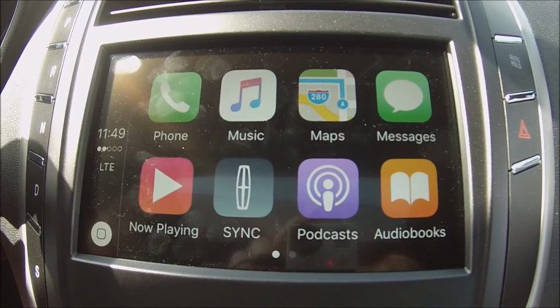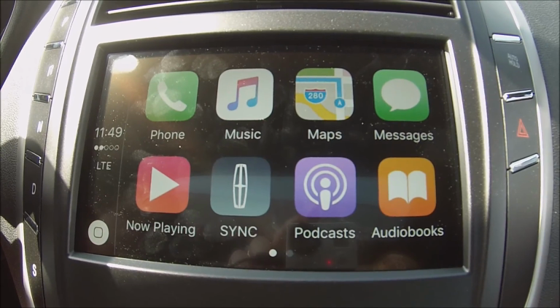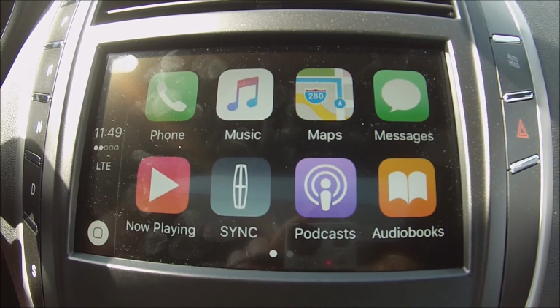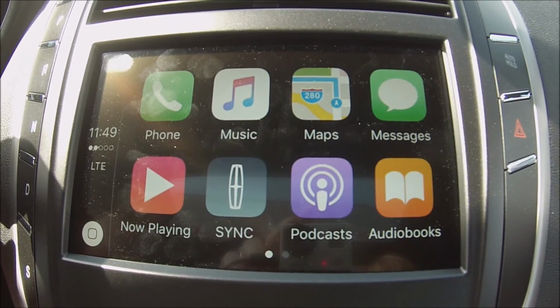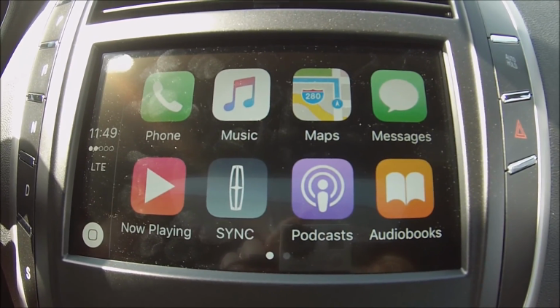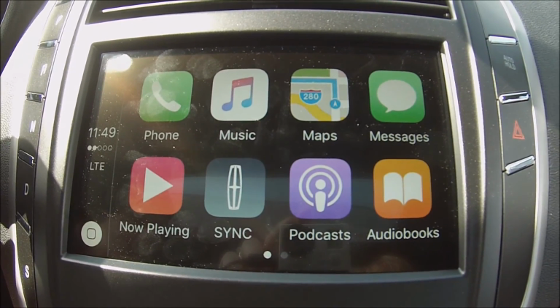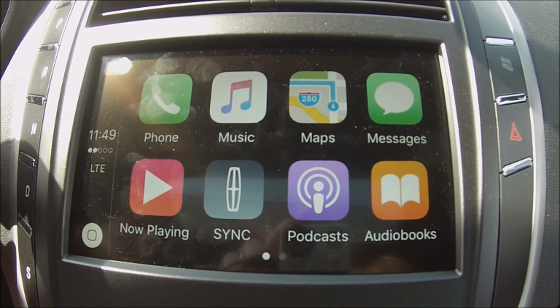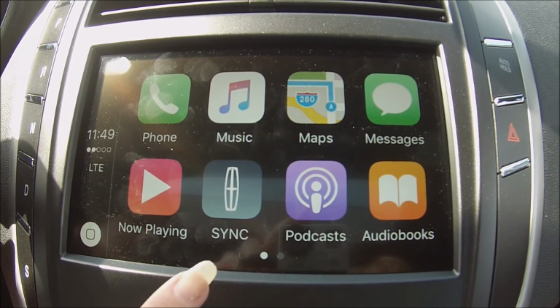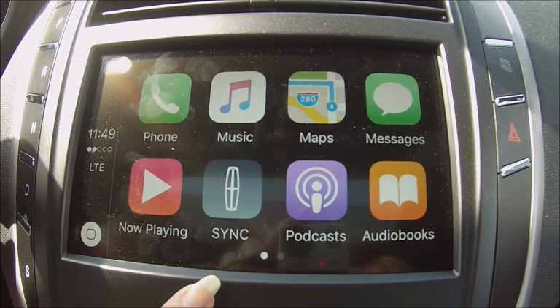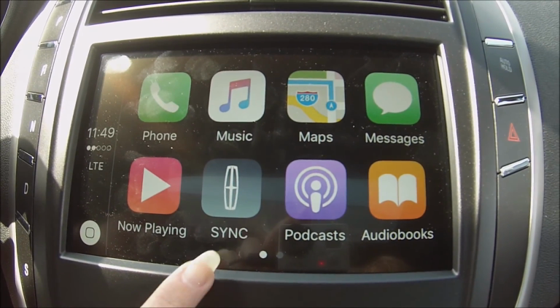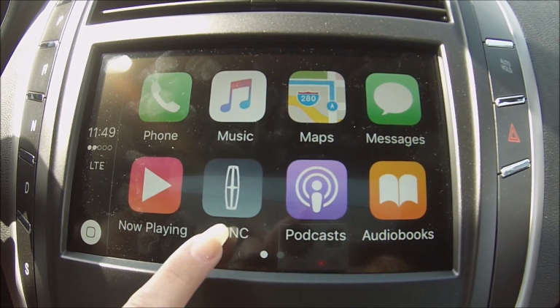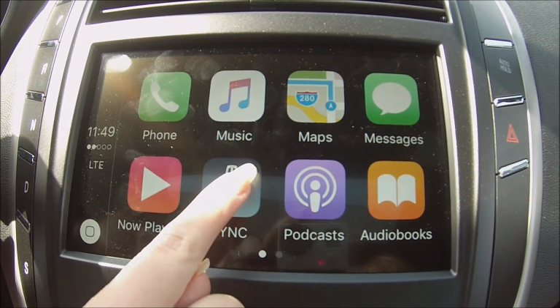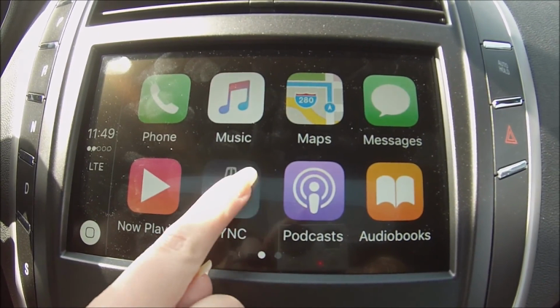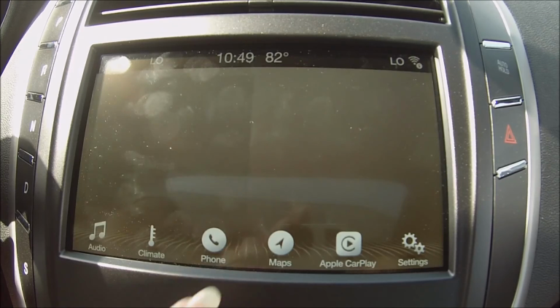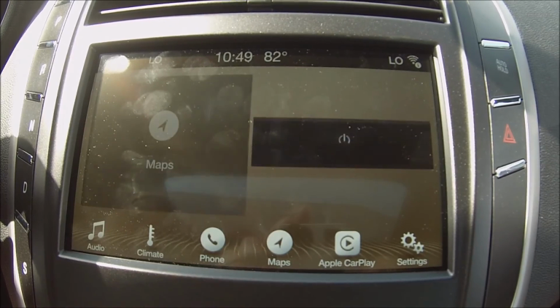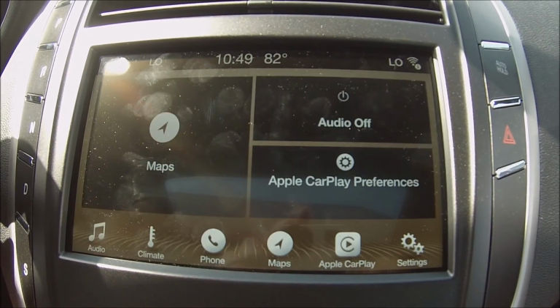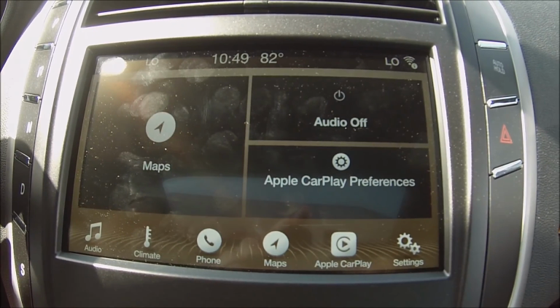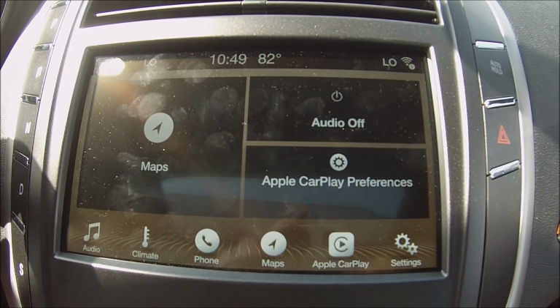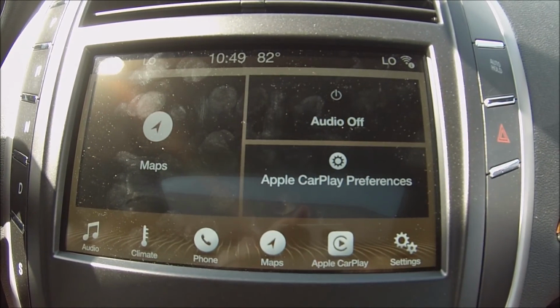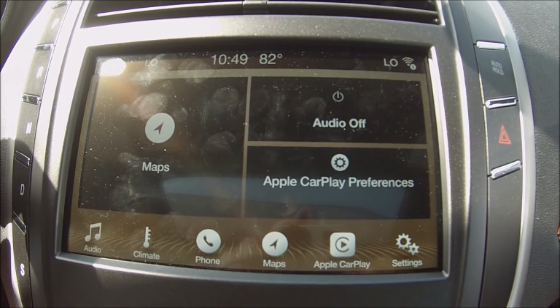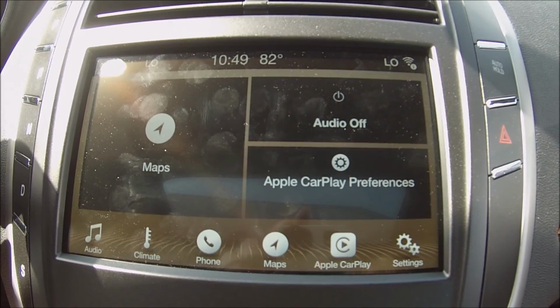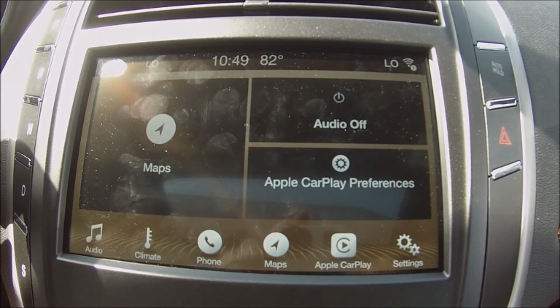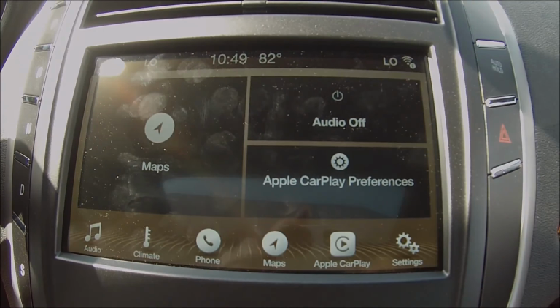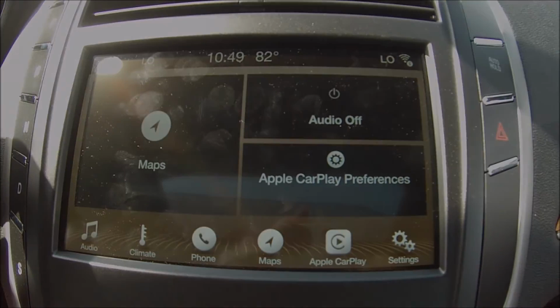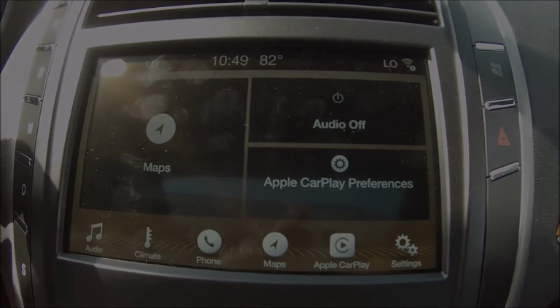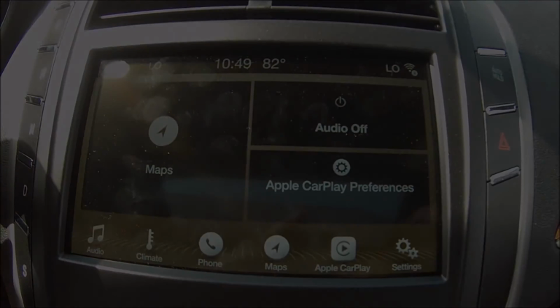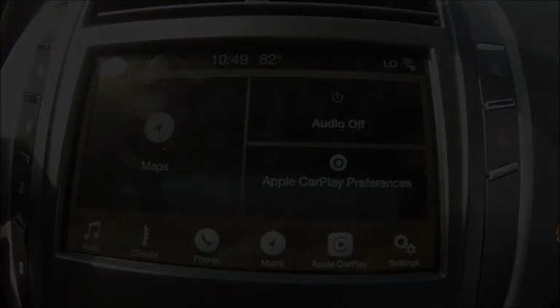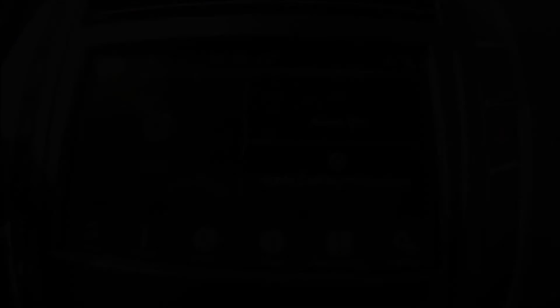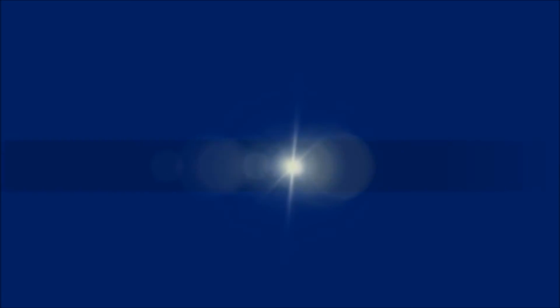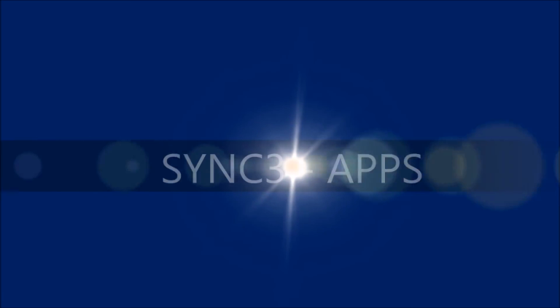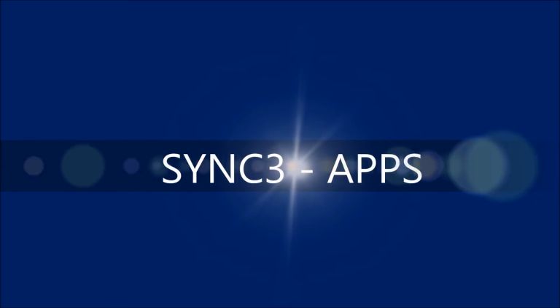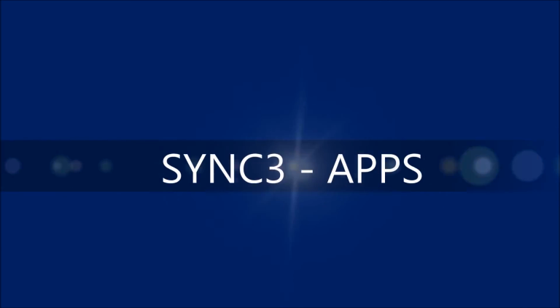And once you're done using your apps, just press the SYNC button and it brings you right back to SYNC 3. Thank you.